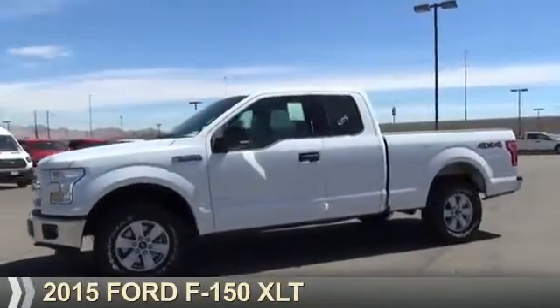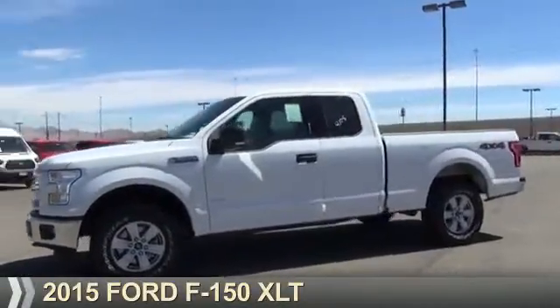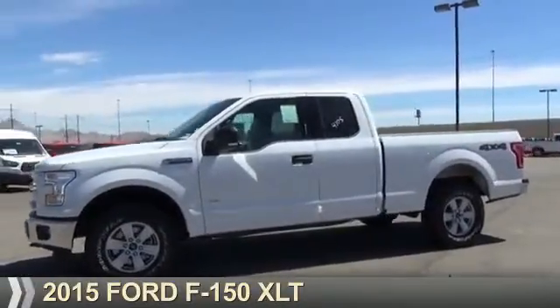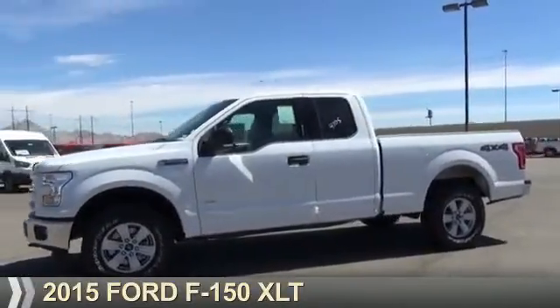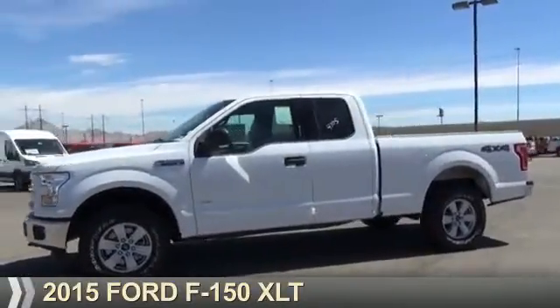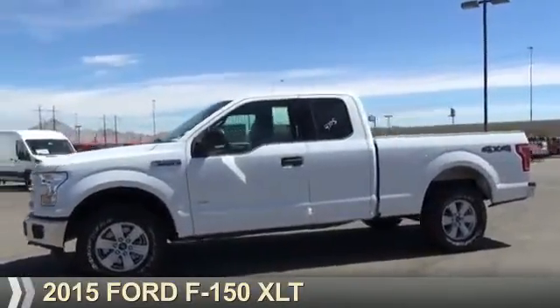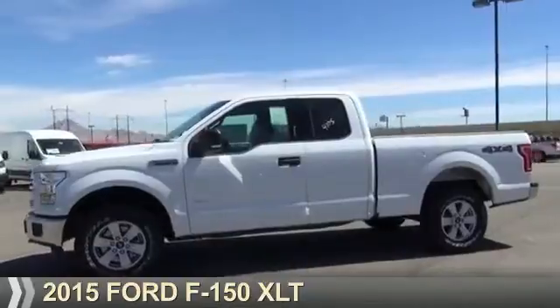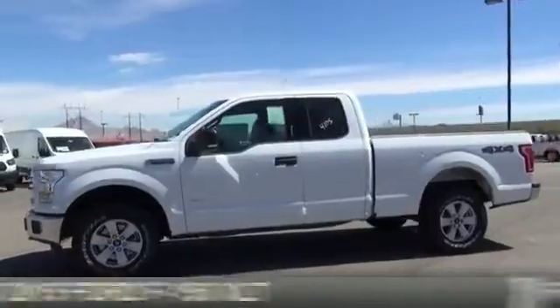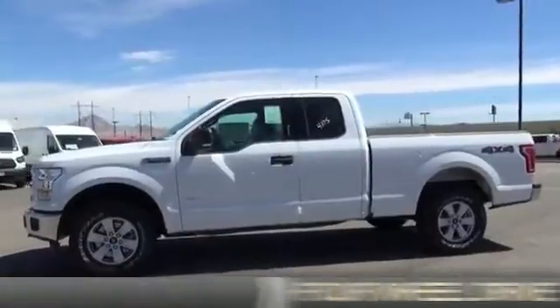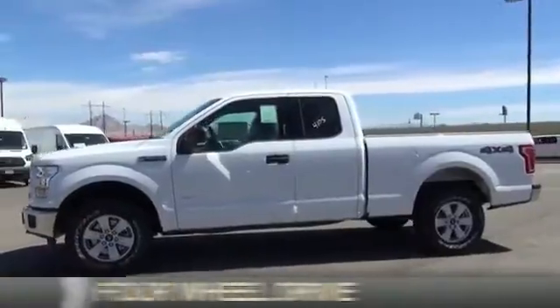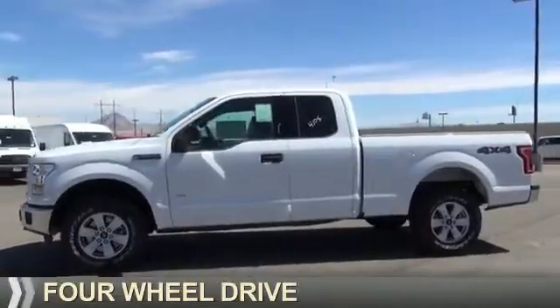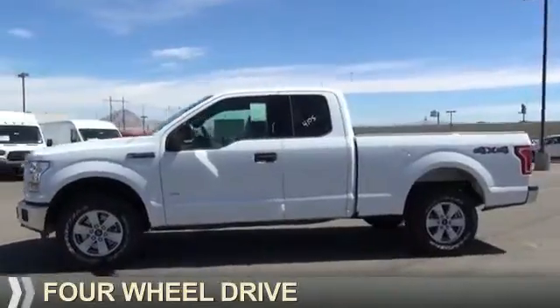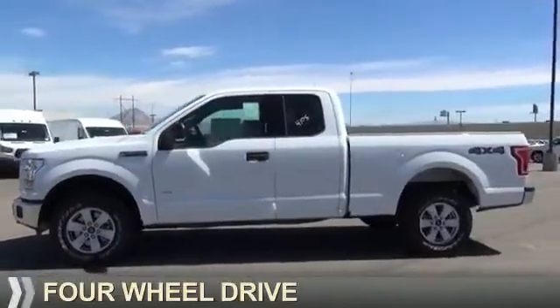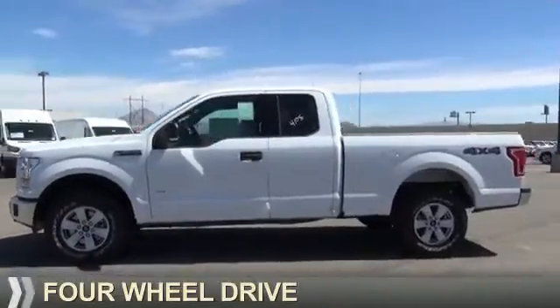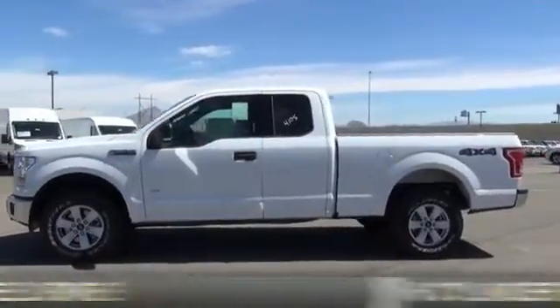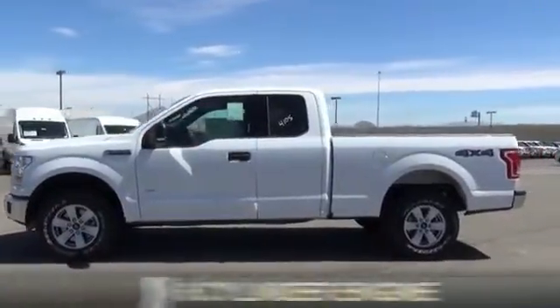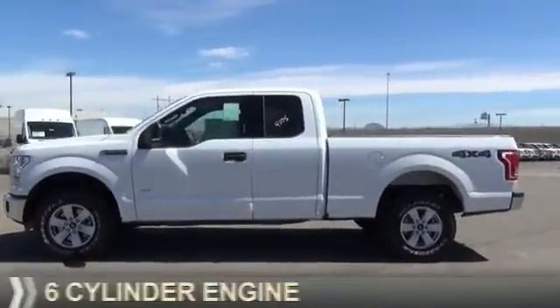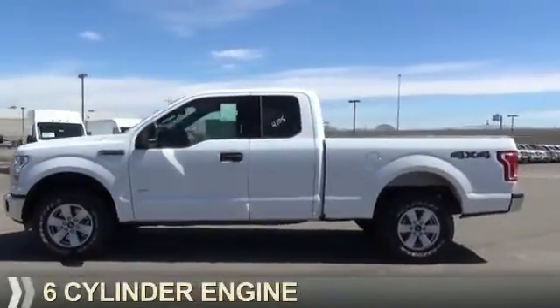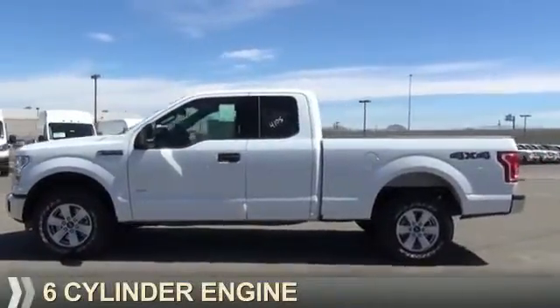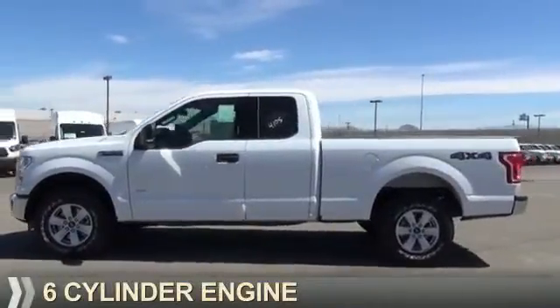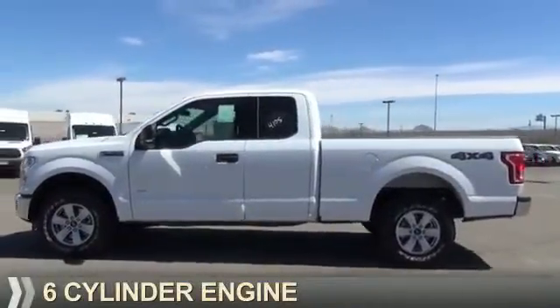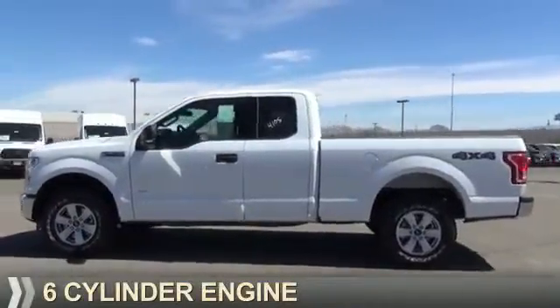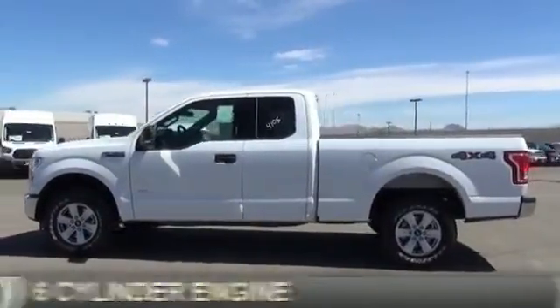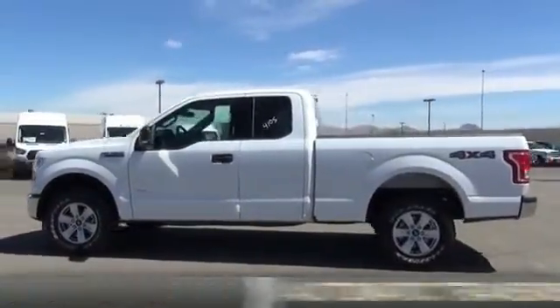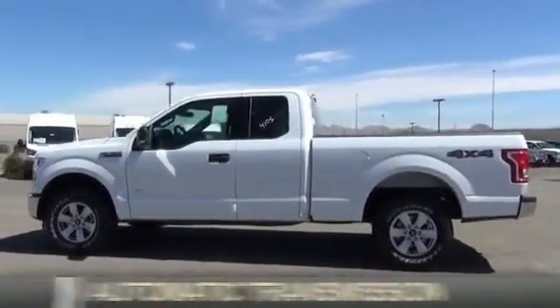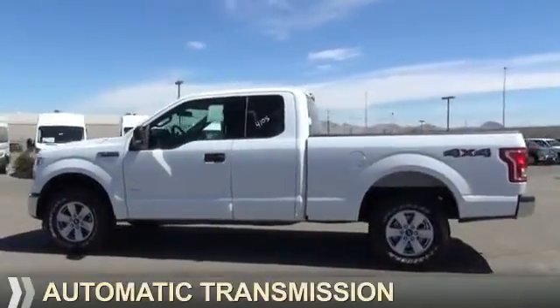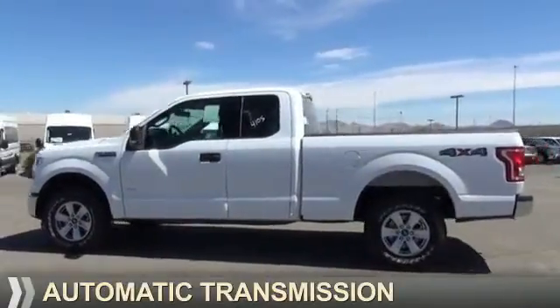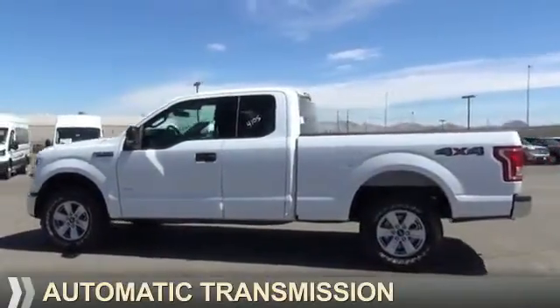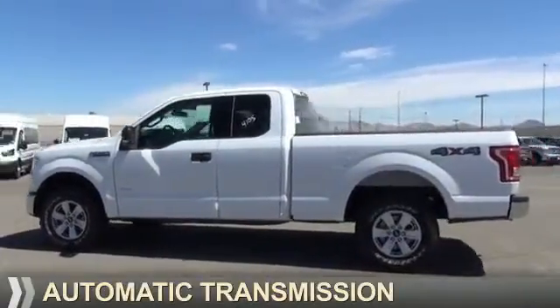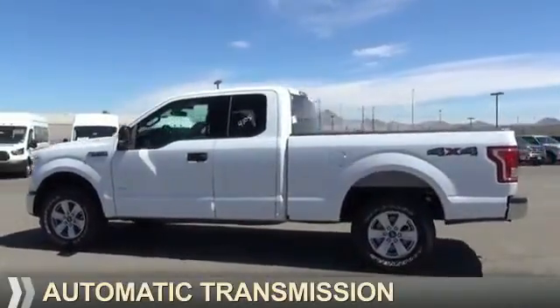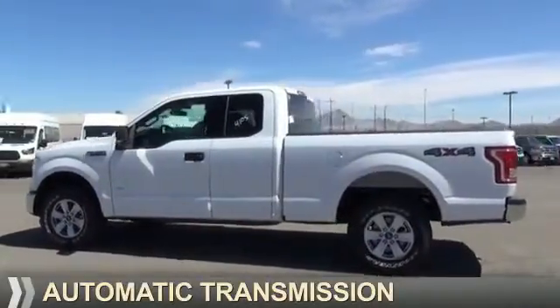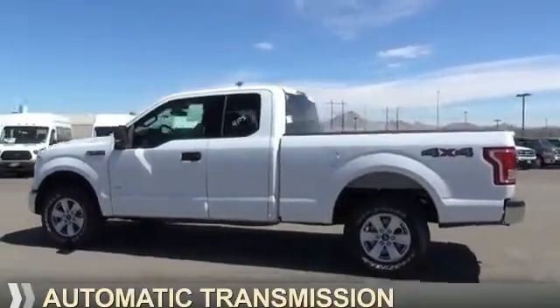It's powered by four-wheel drive, six-cylinder engine, and an automatic transmission.